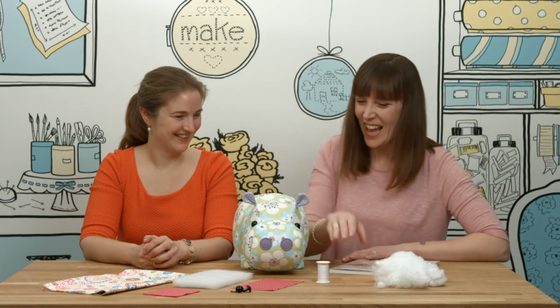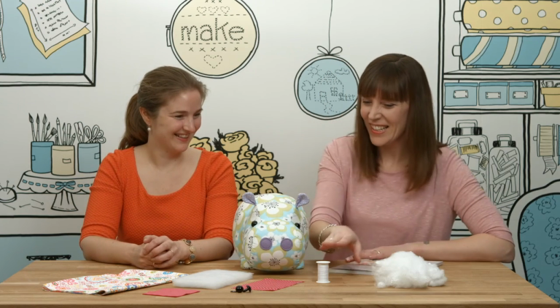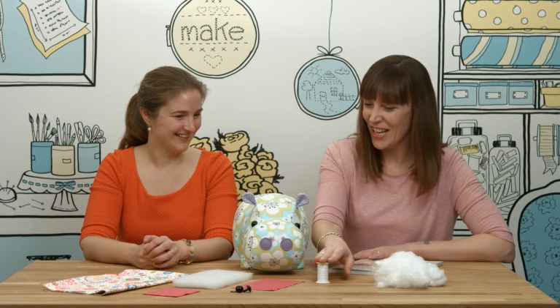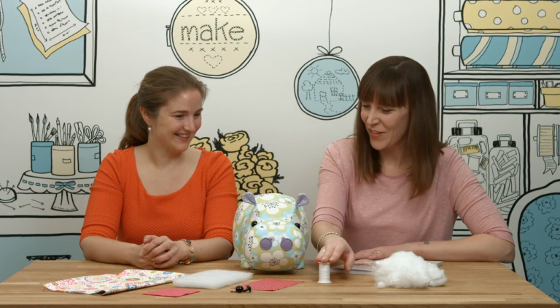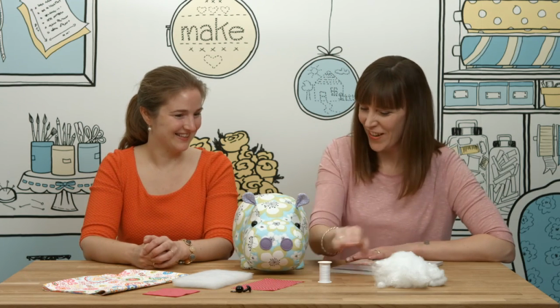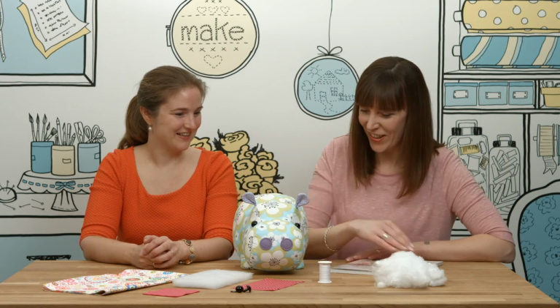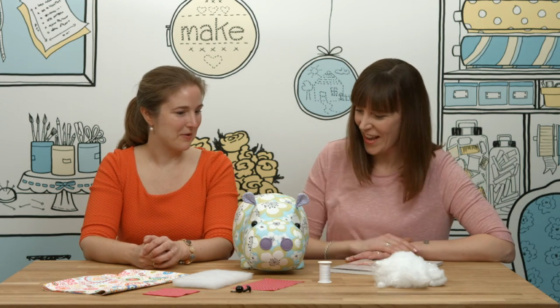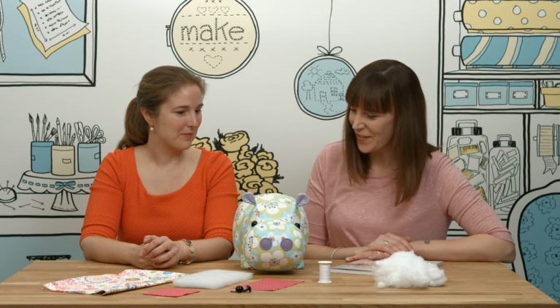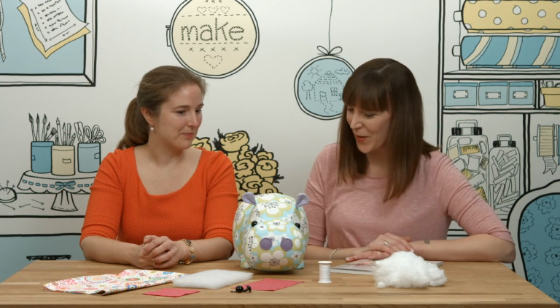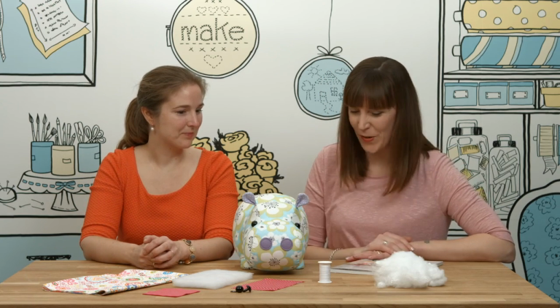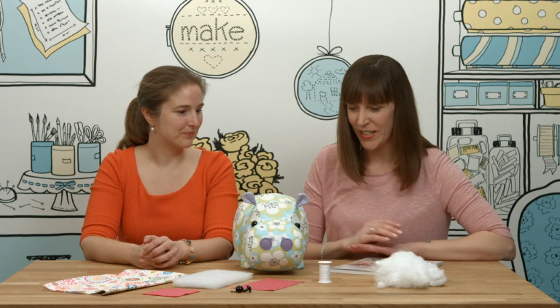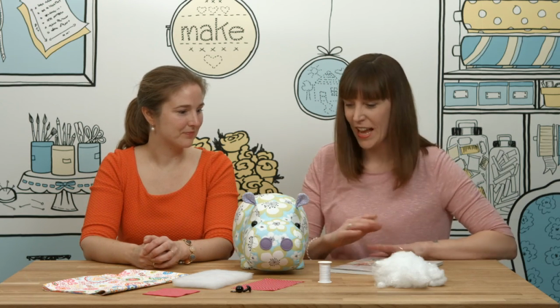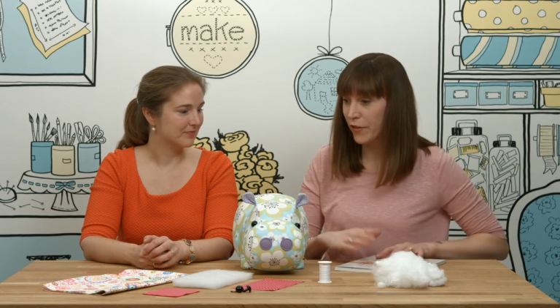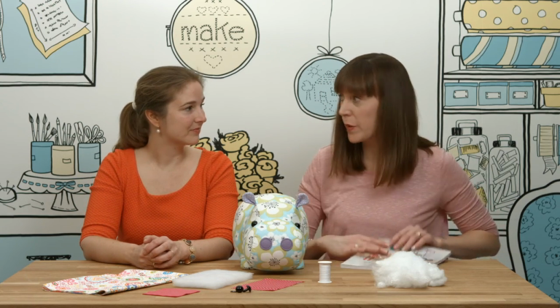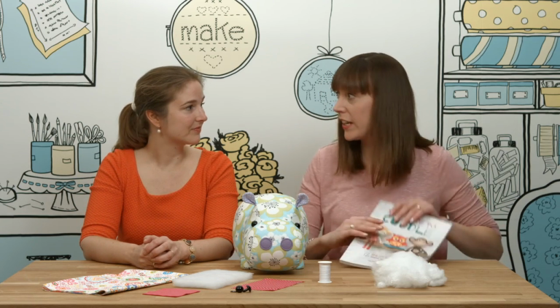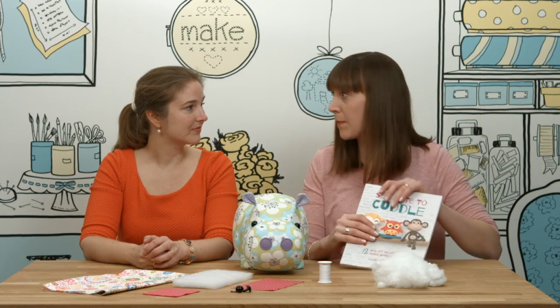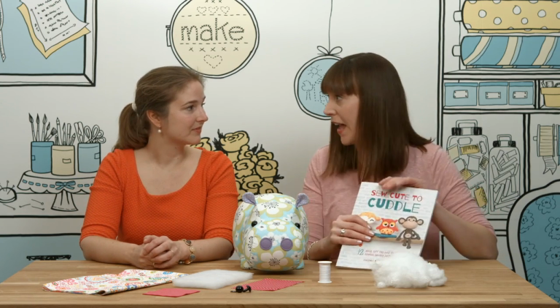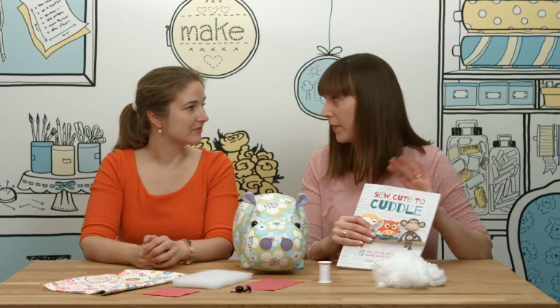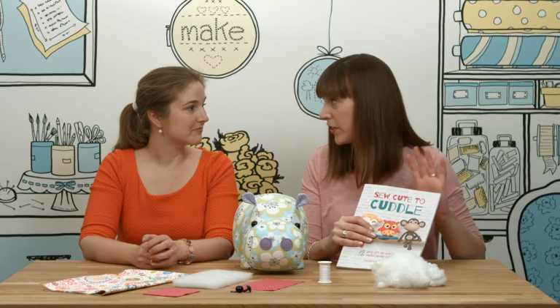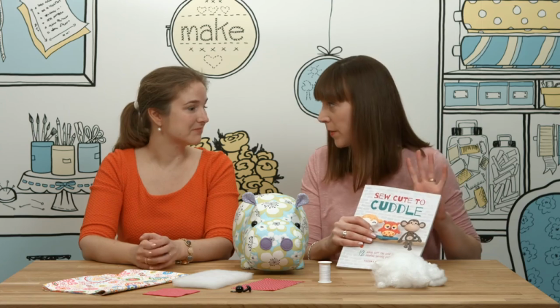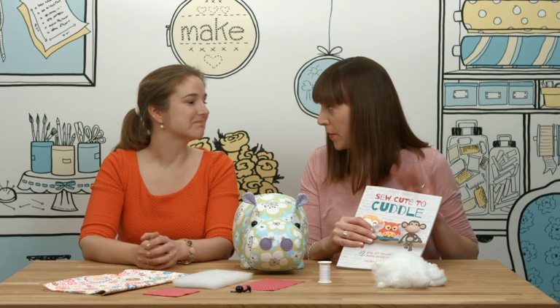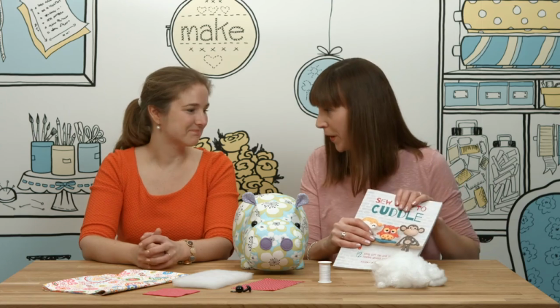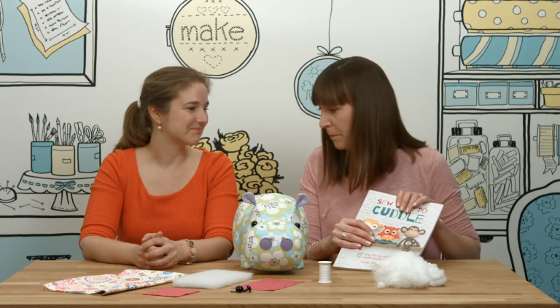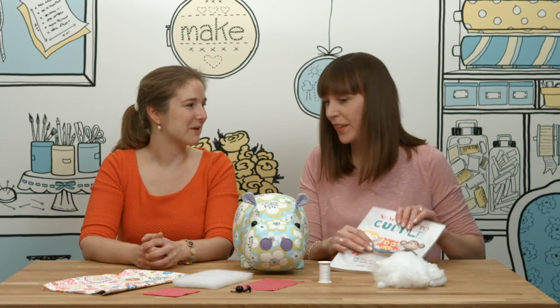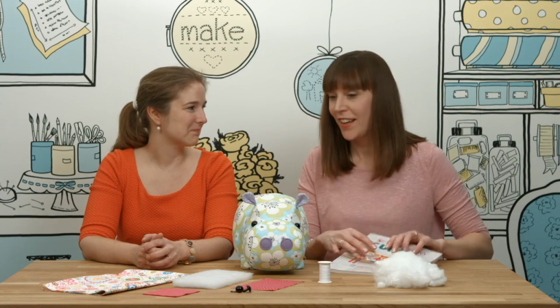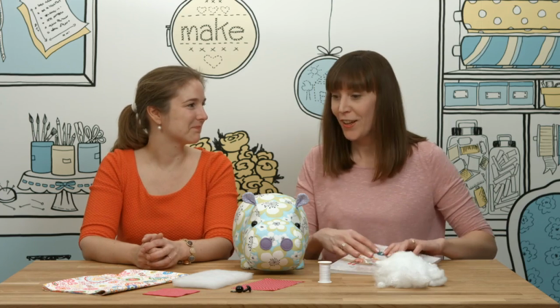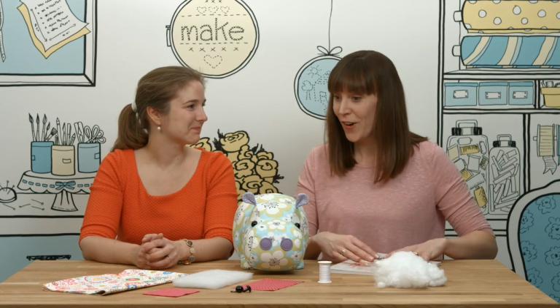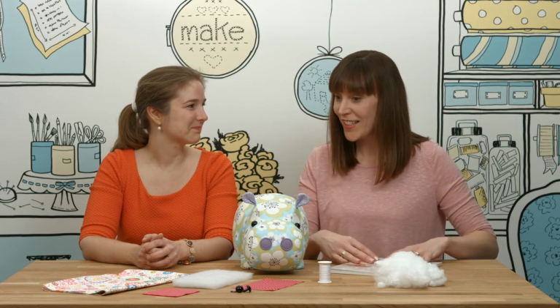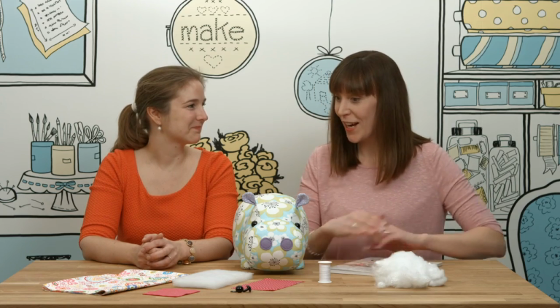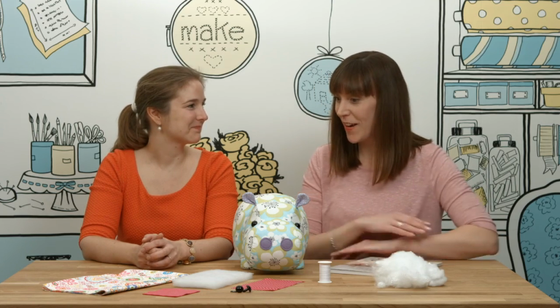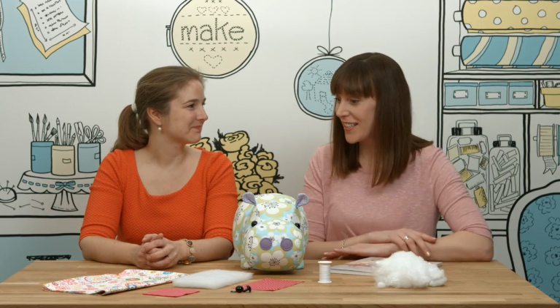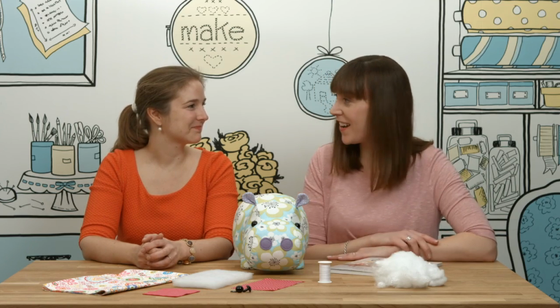And some sewing thread of course. And of course we're going to need the pattern, which is from the book. Great, so I can't wait to start!